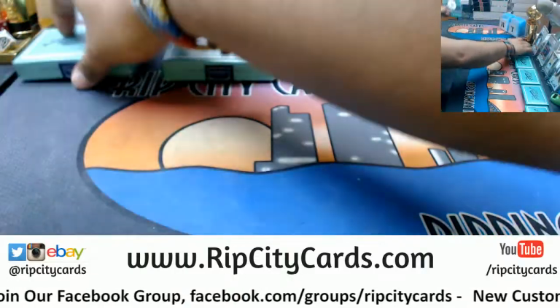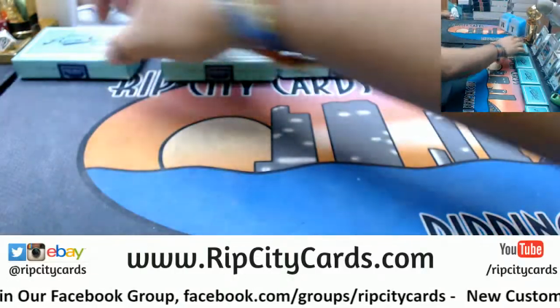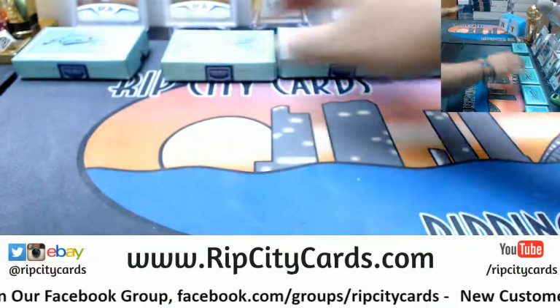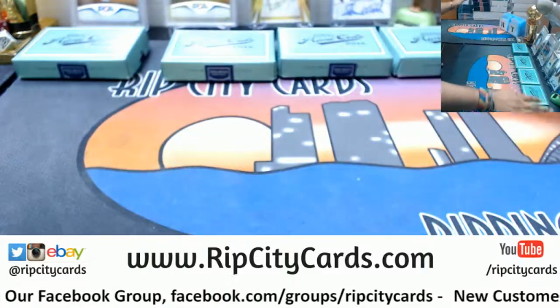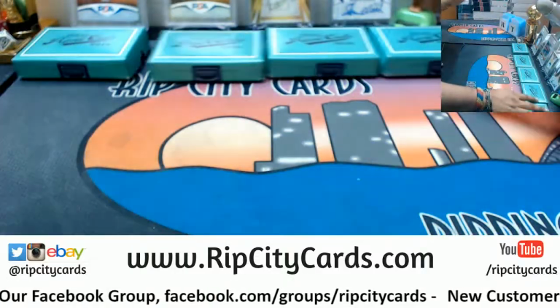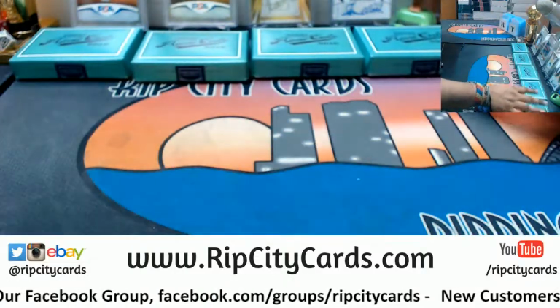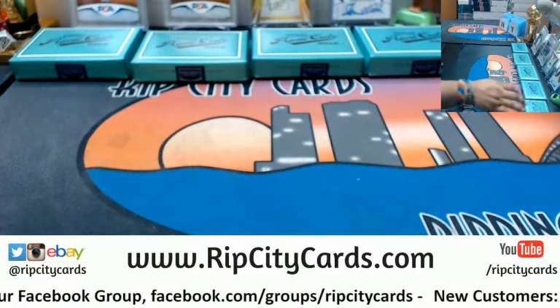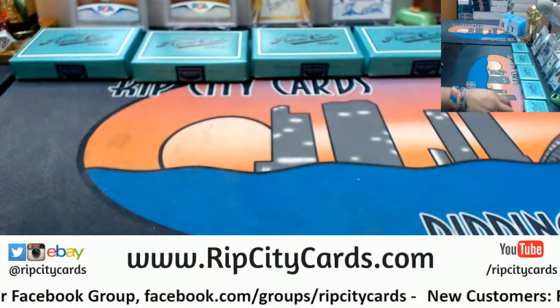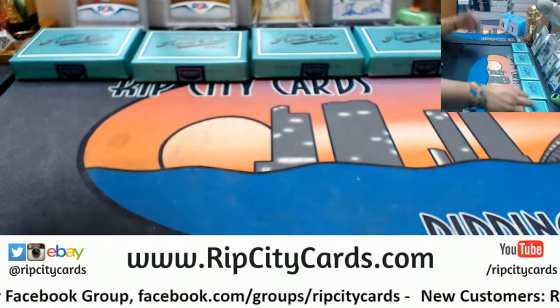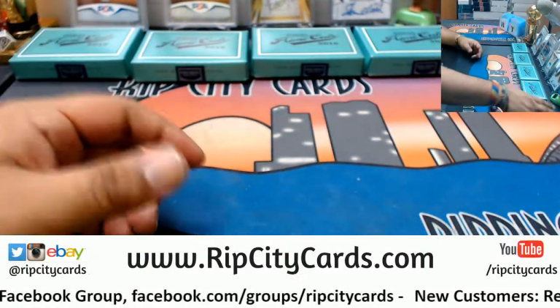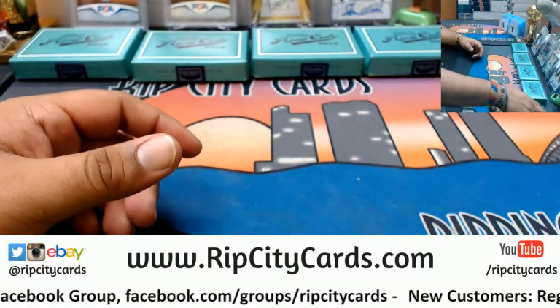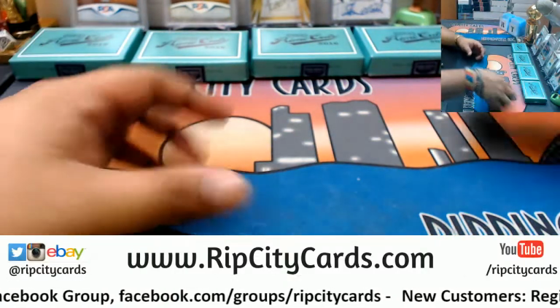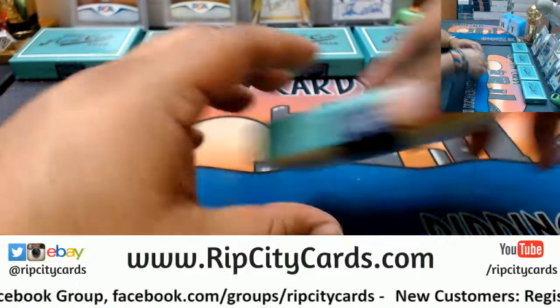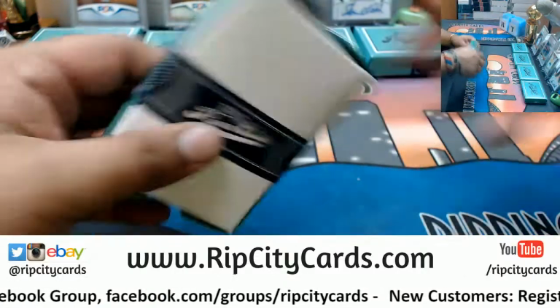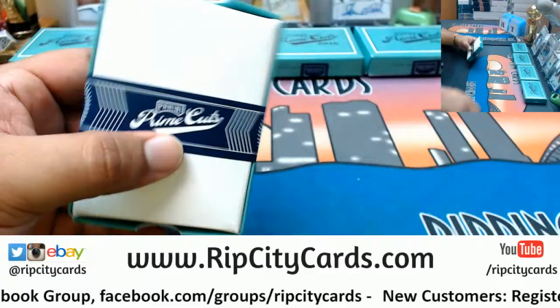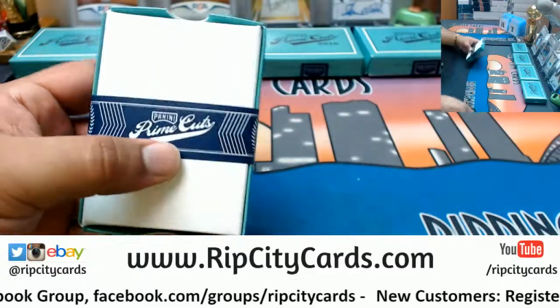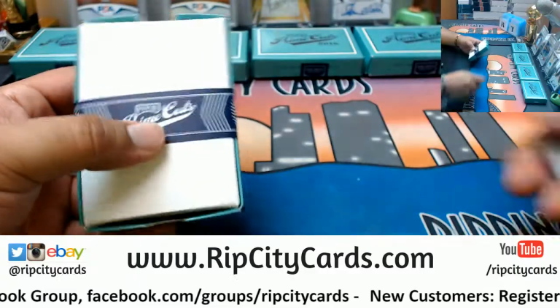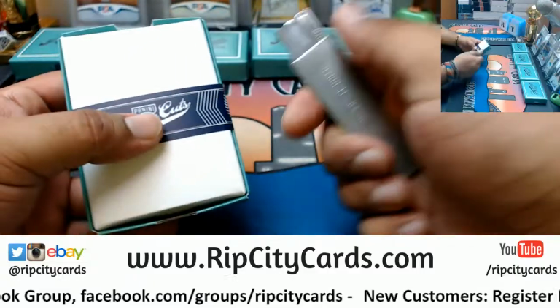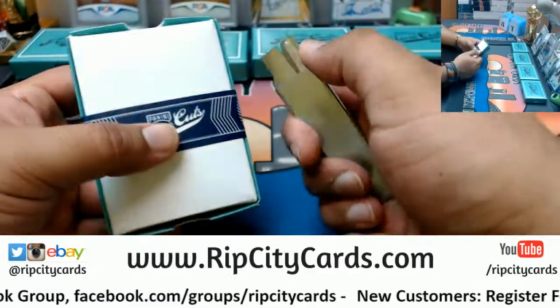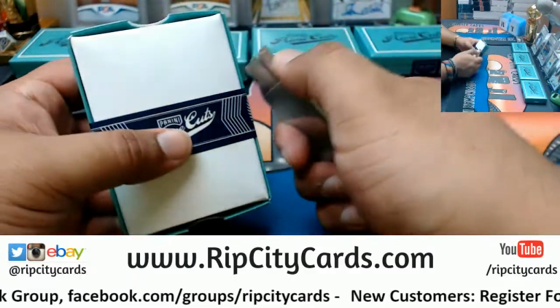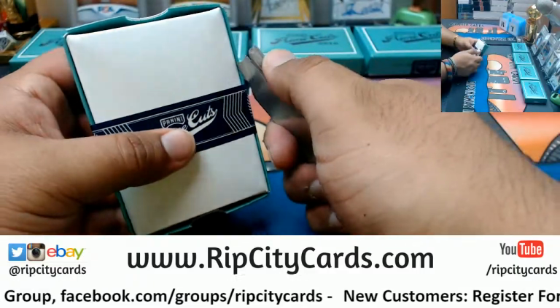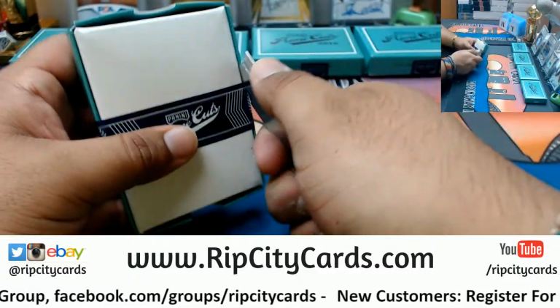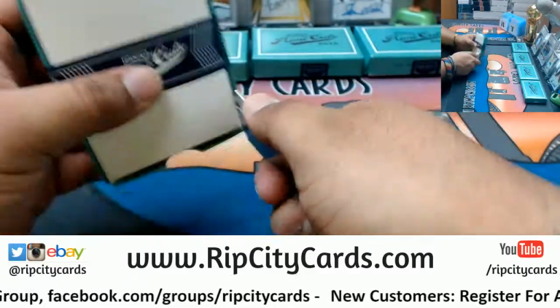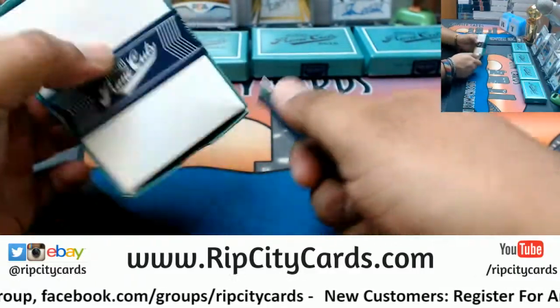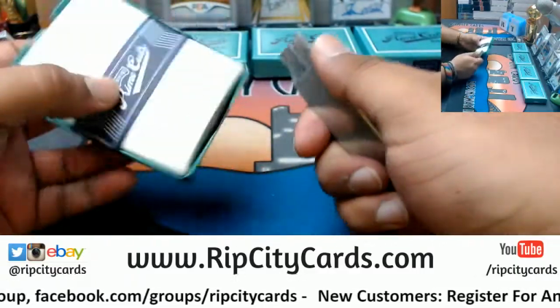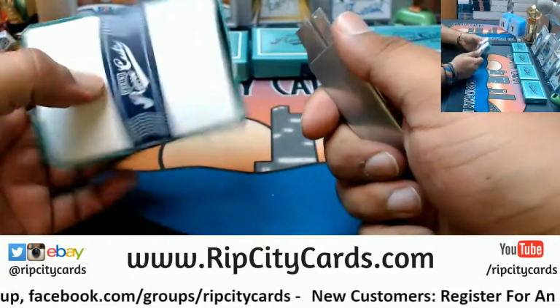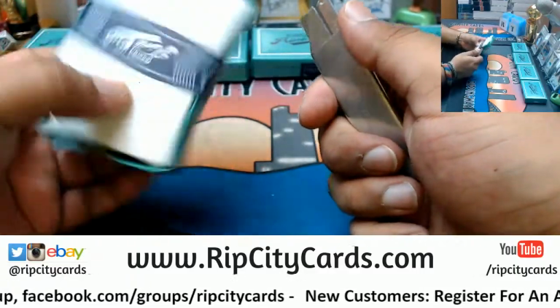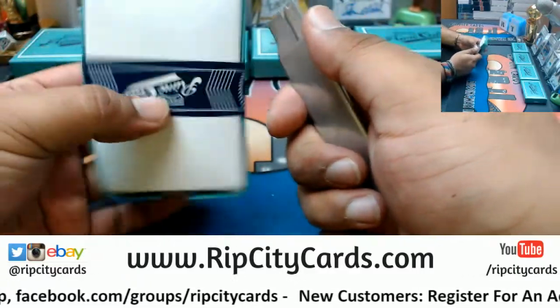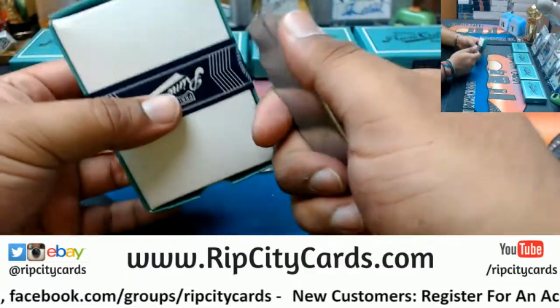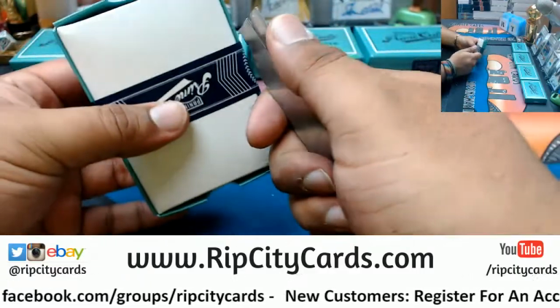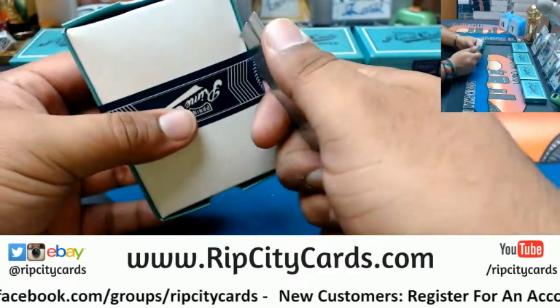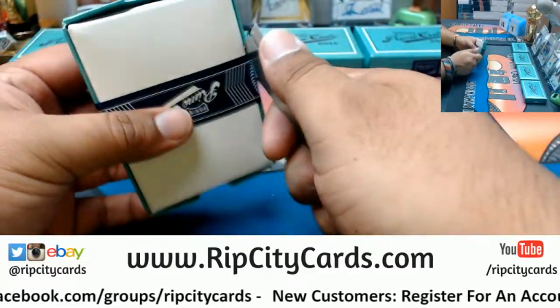All right, all the boxes out — let's see what we got. Good luck everybody.